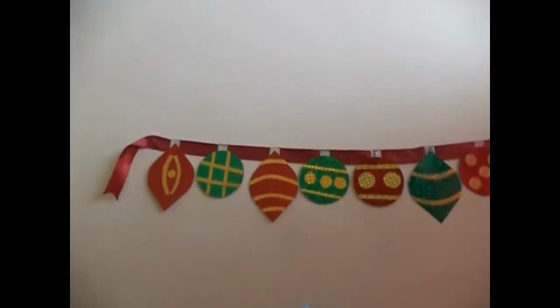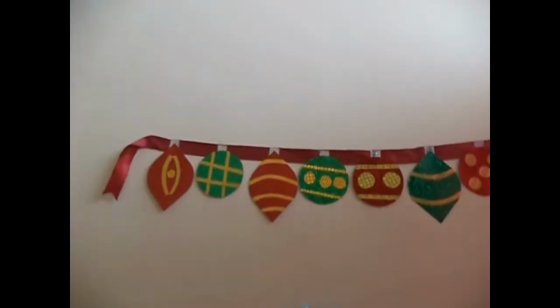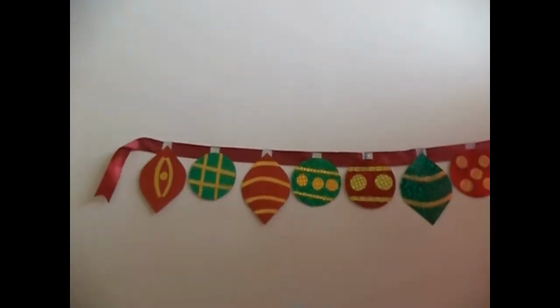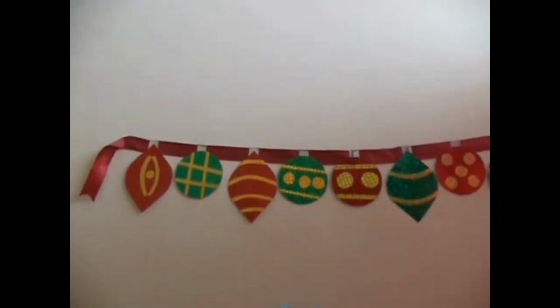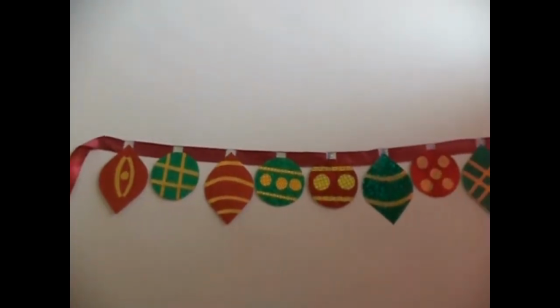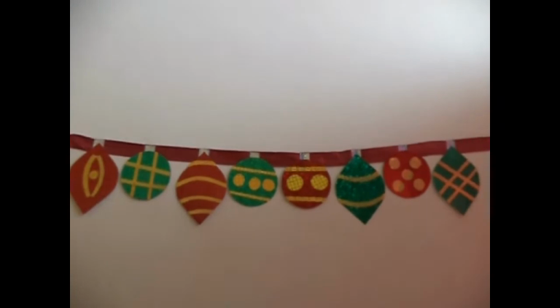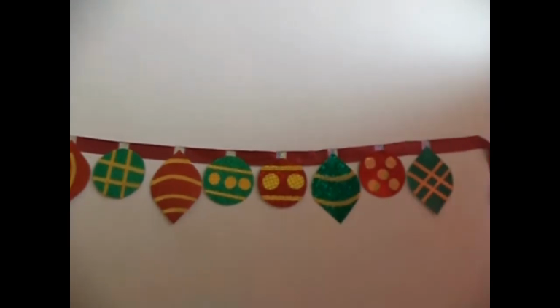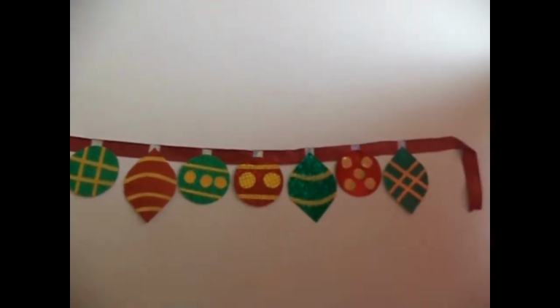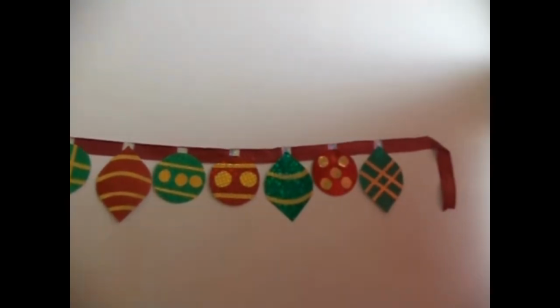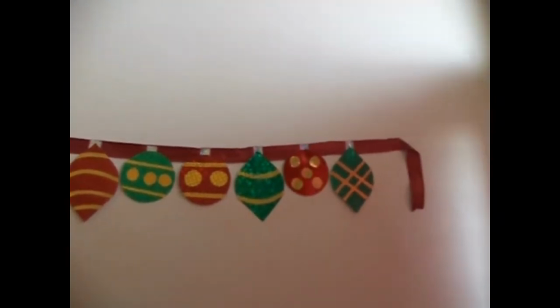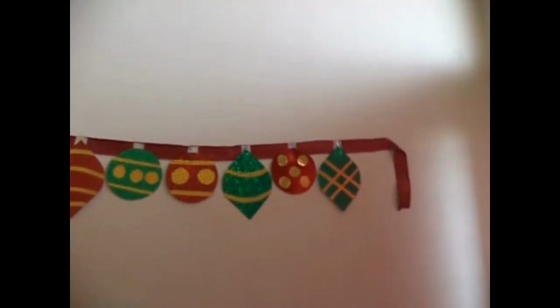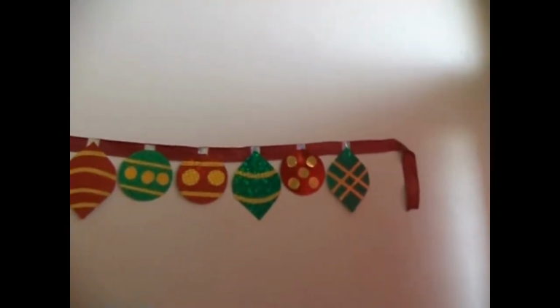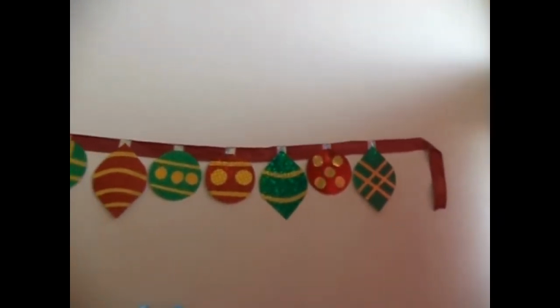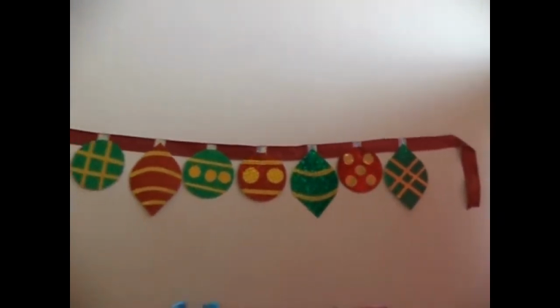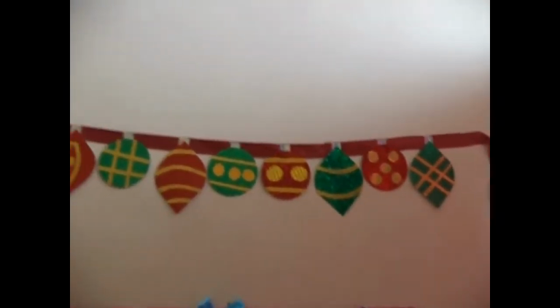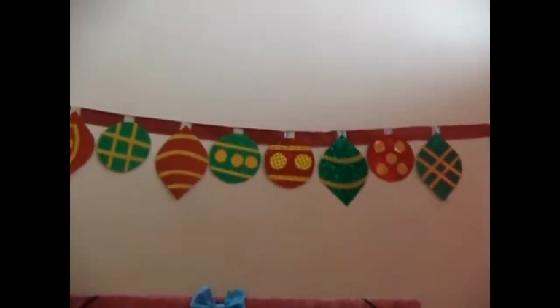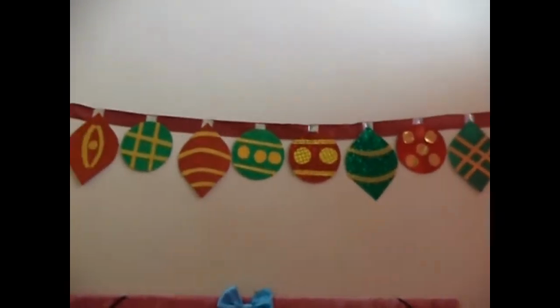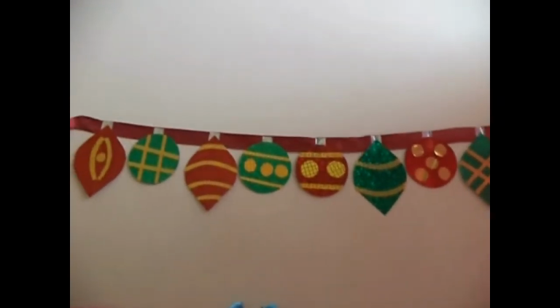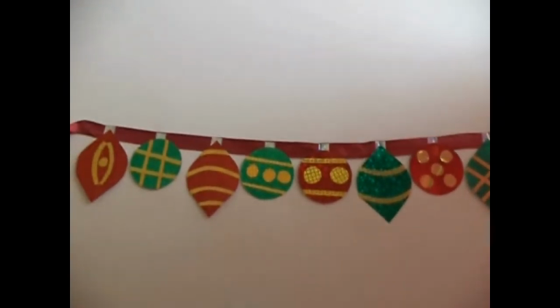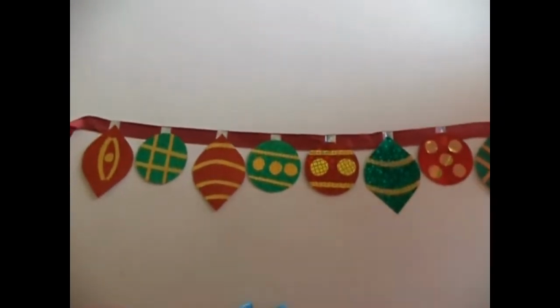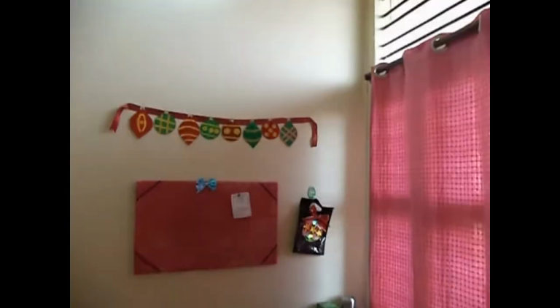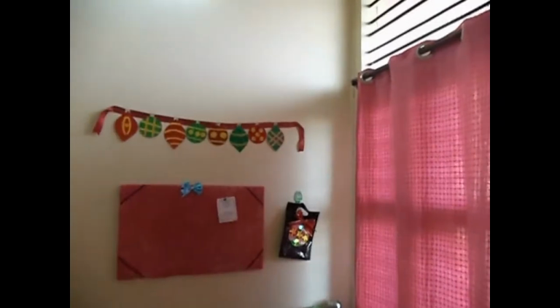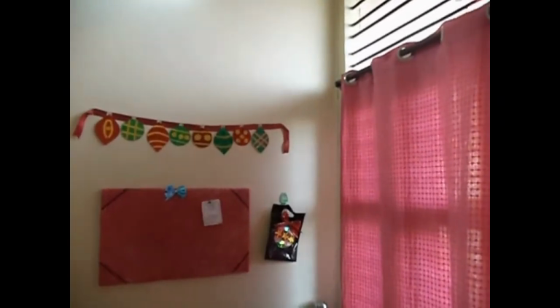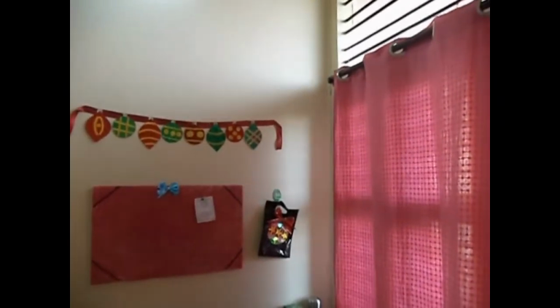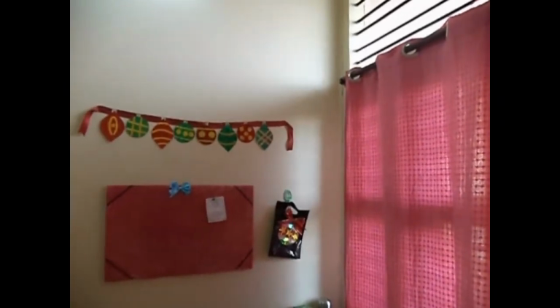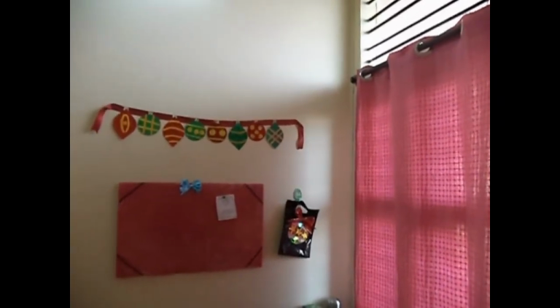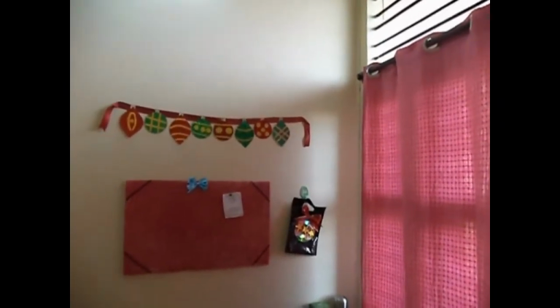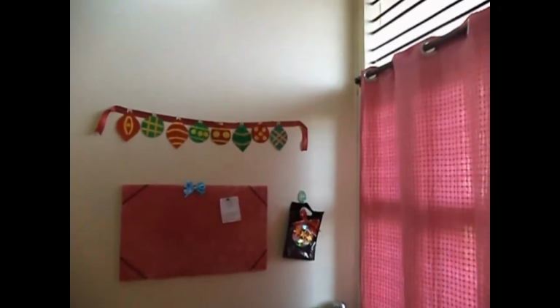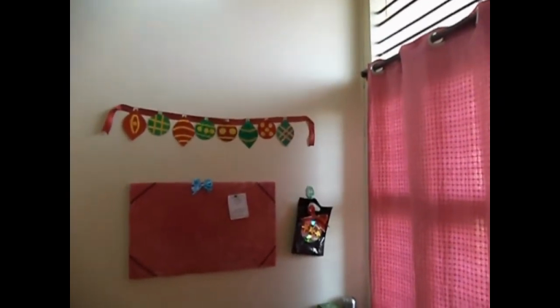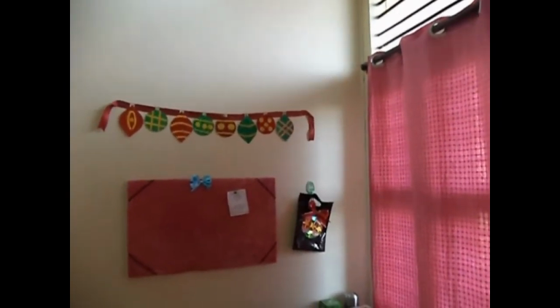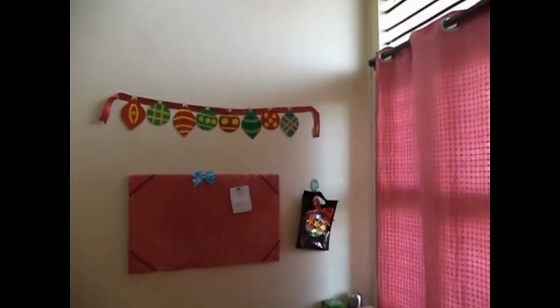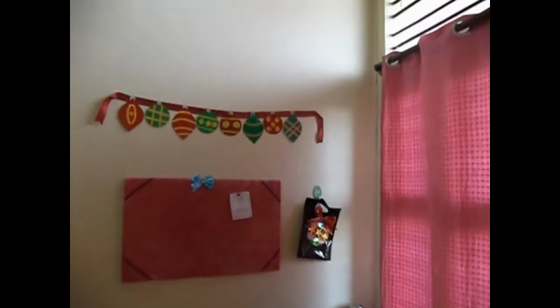Hi everyone, in this video I am going to teach you how to make this Christmas bells banner. You can hang this up in any room and it will serve as a great Christmas decoration.